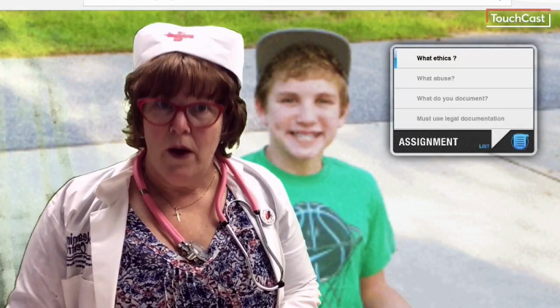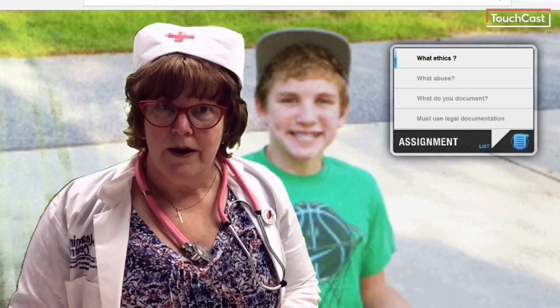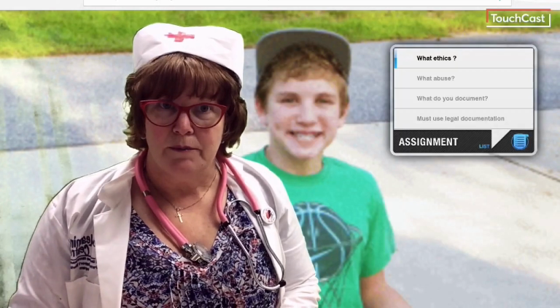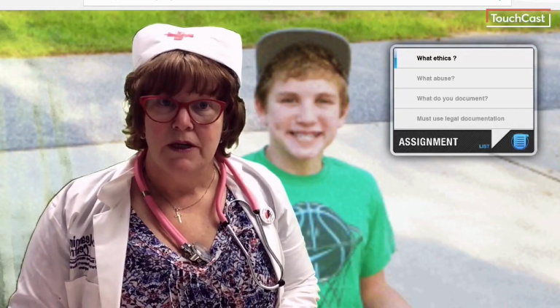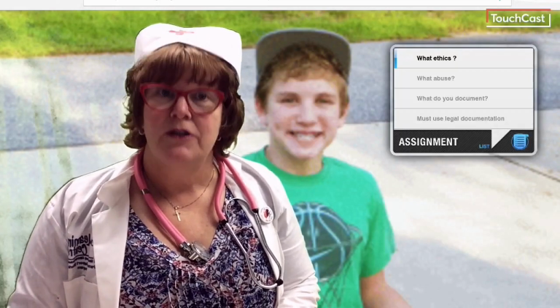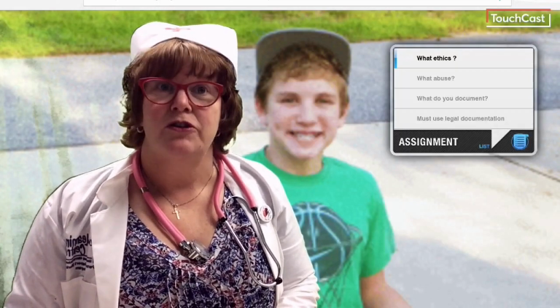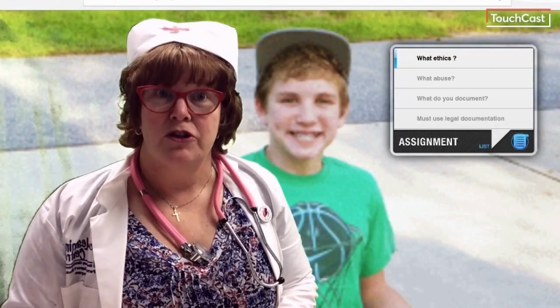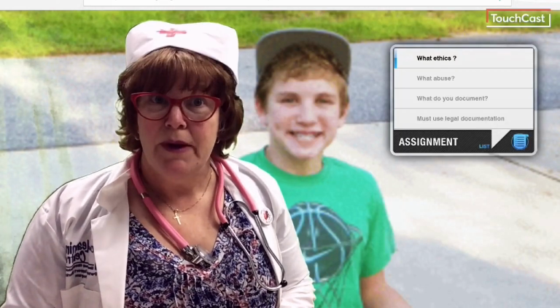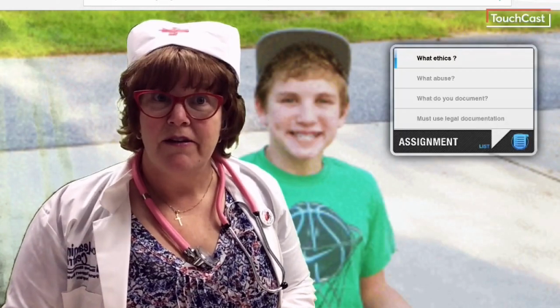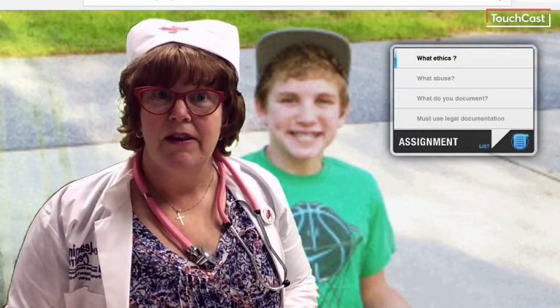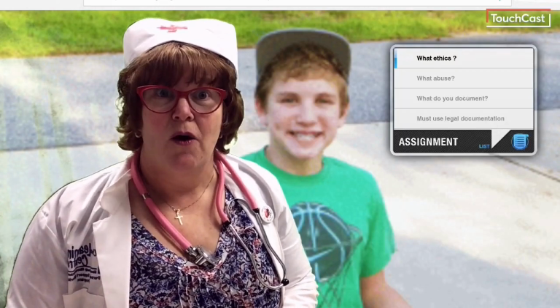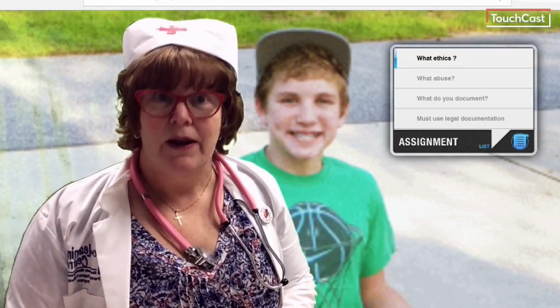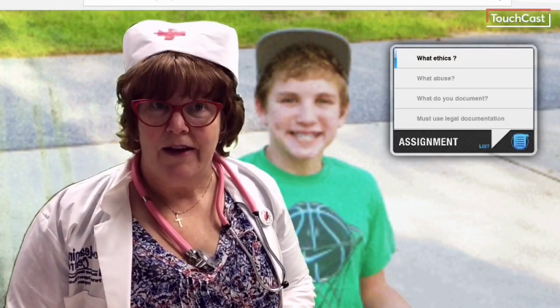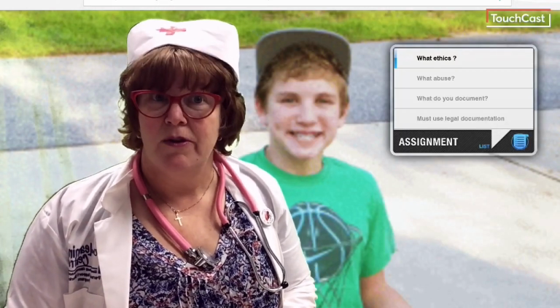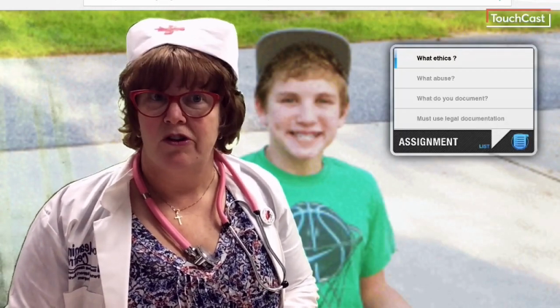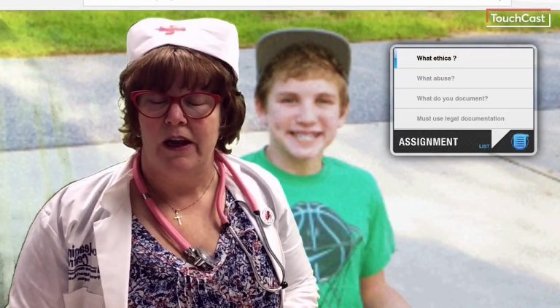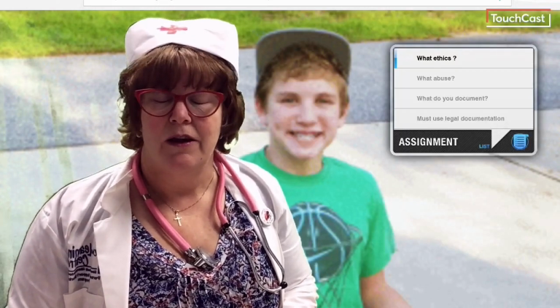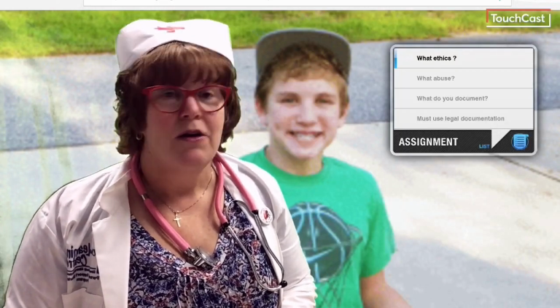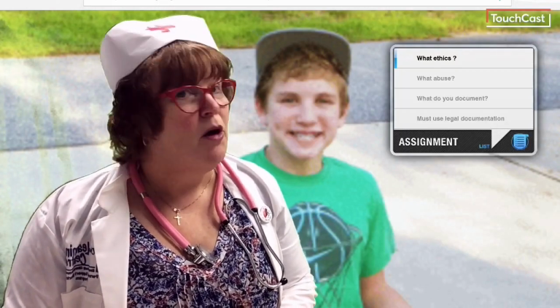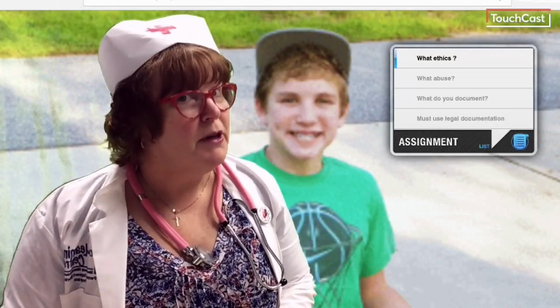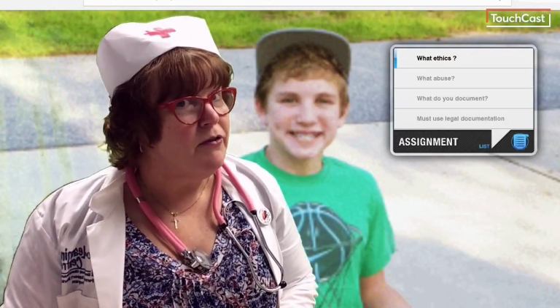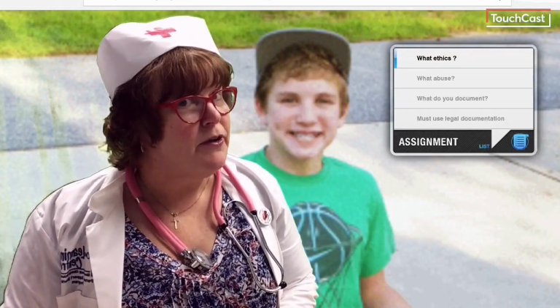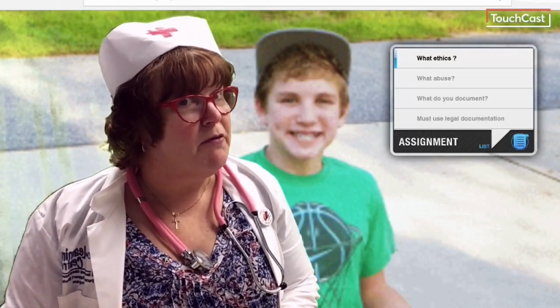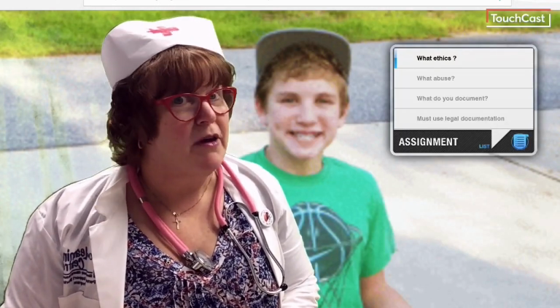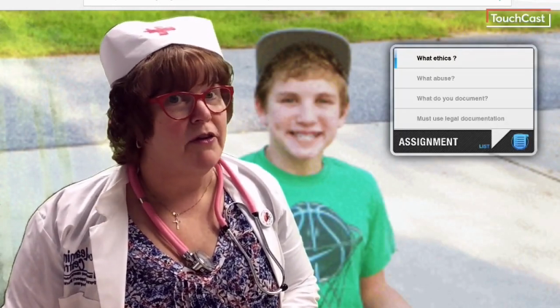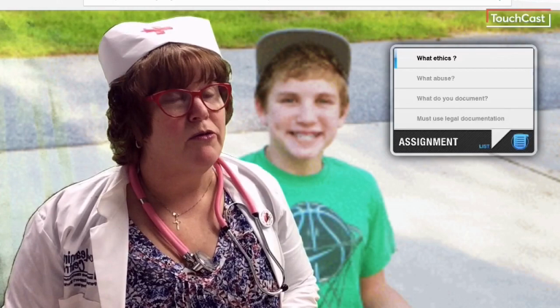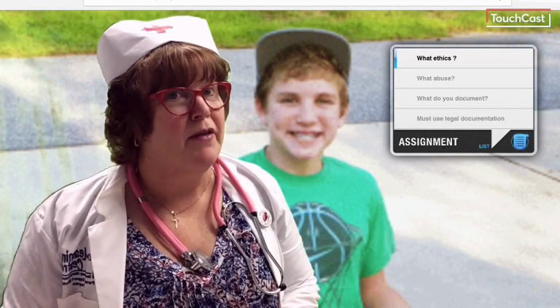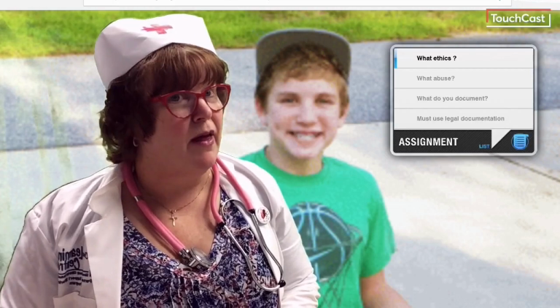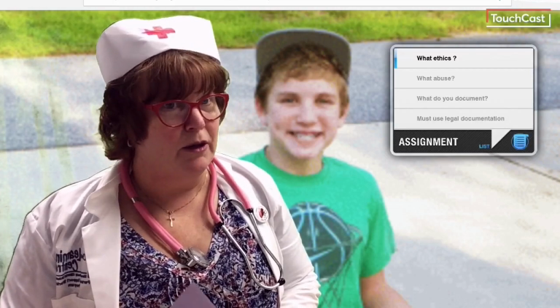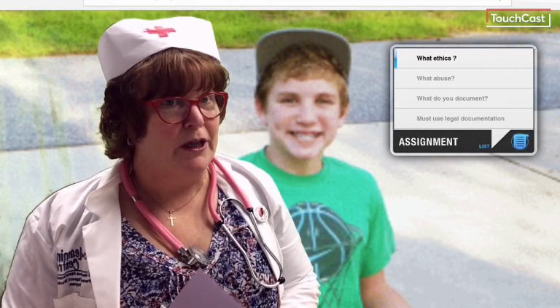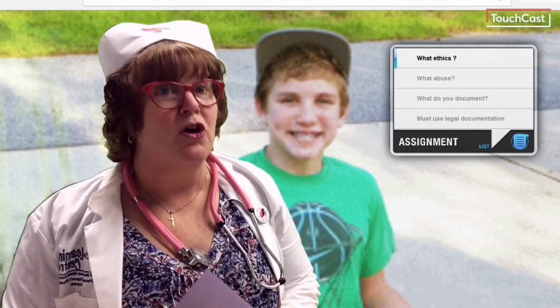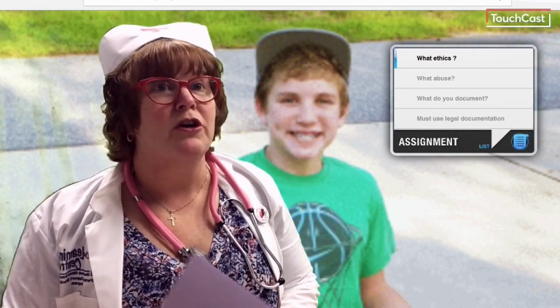Welcome to Two Minutes or Less with Janine. Please forgive me if this one's a little bit longer.